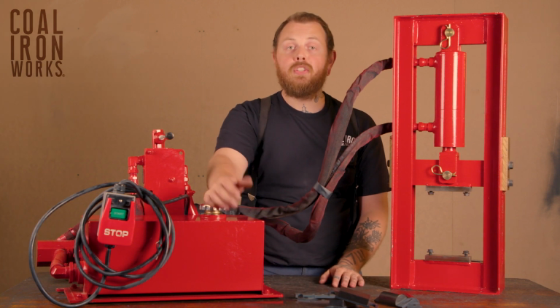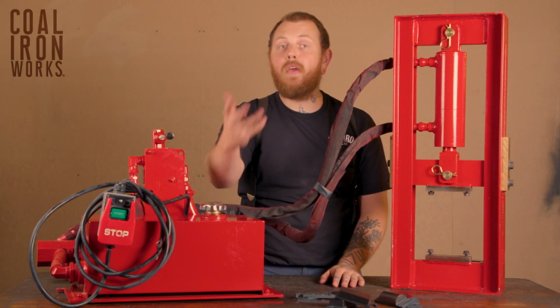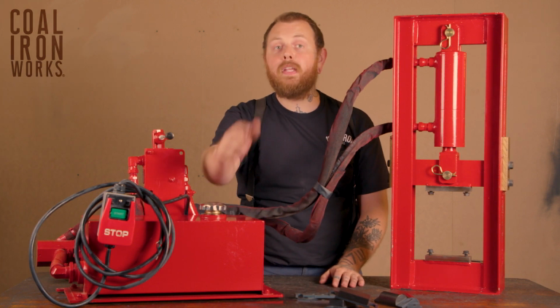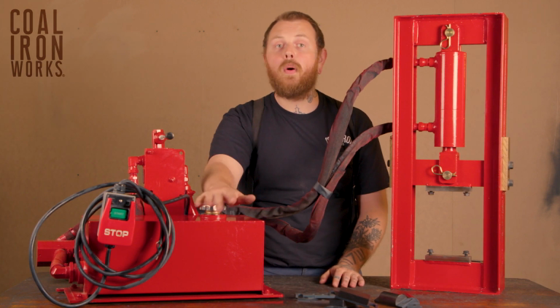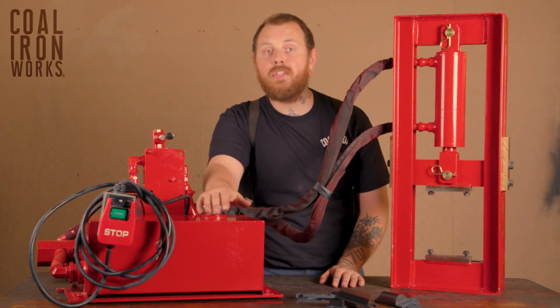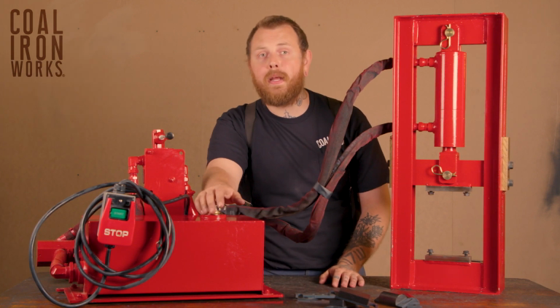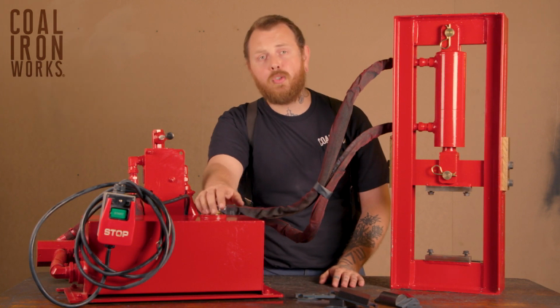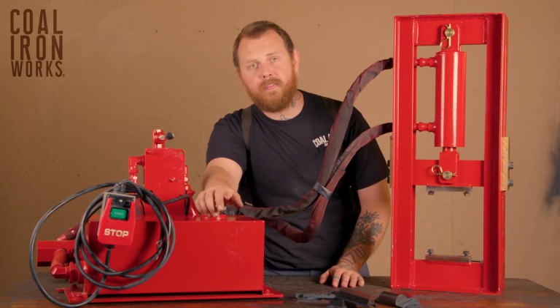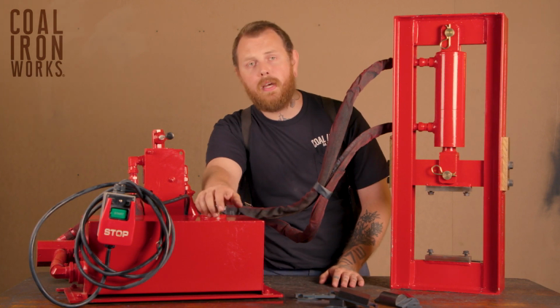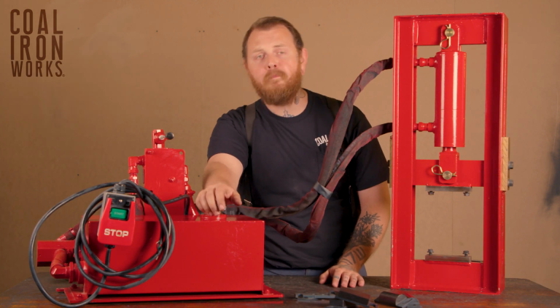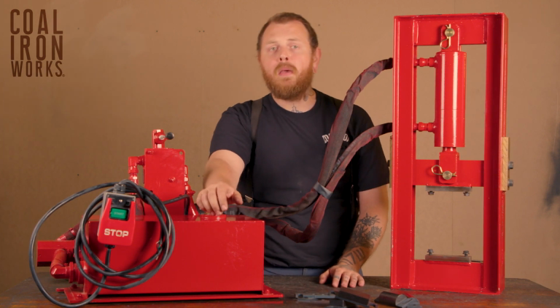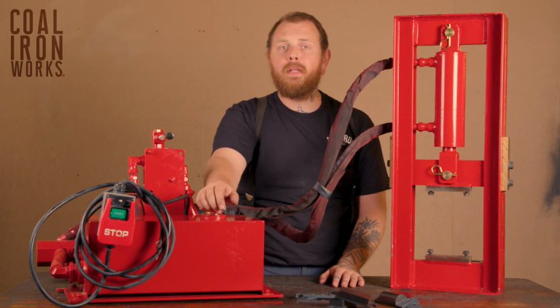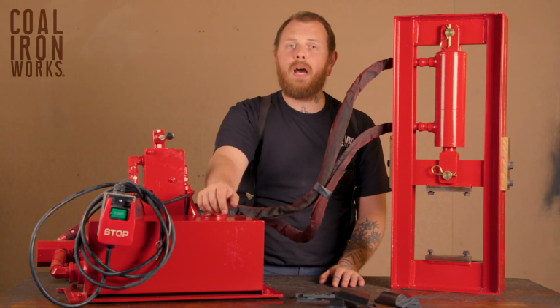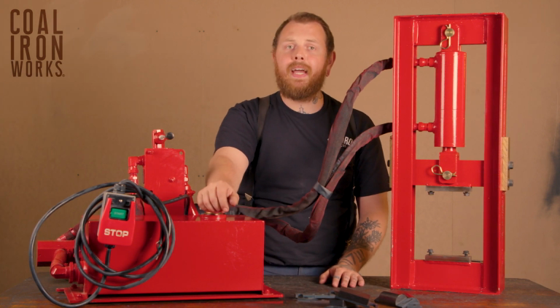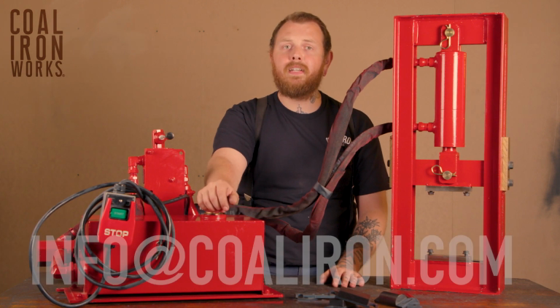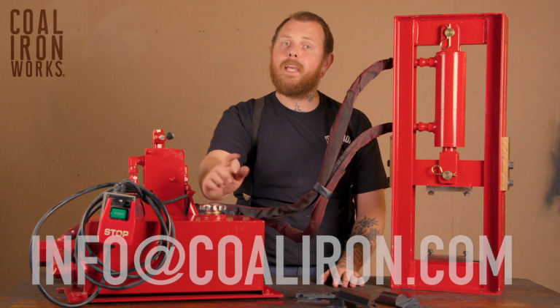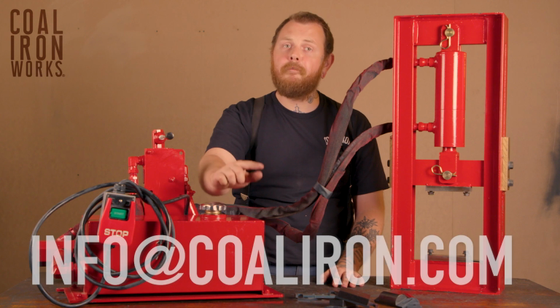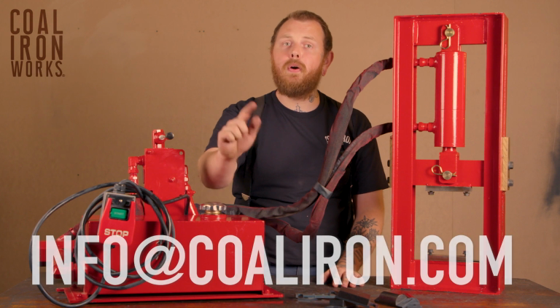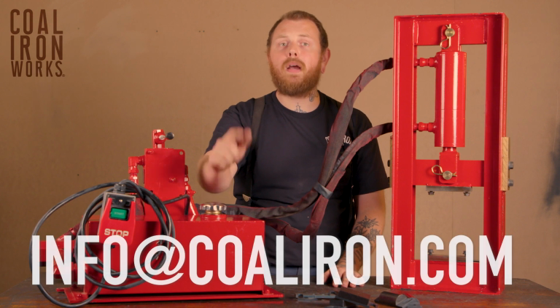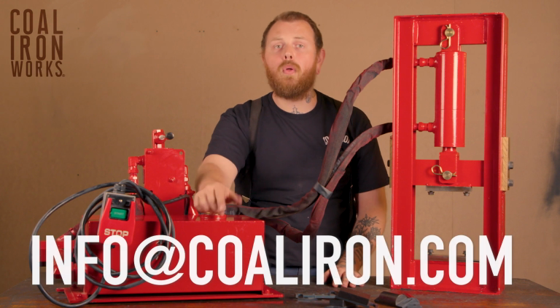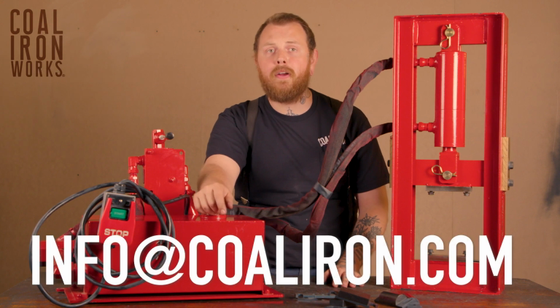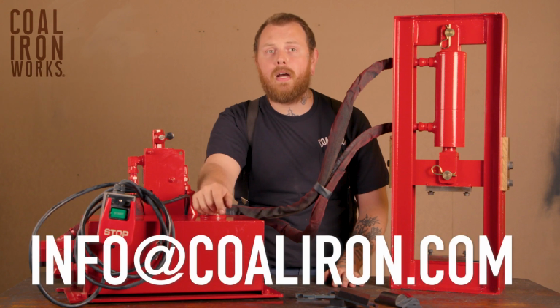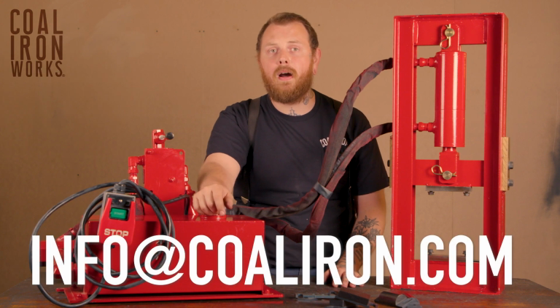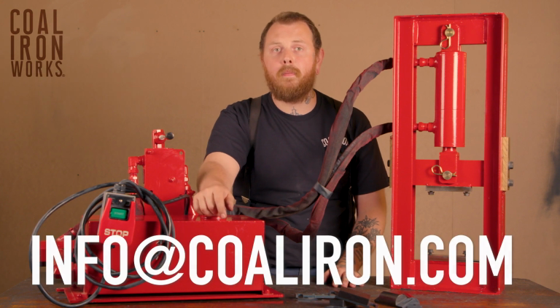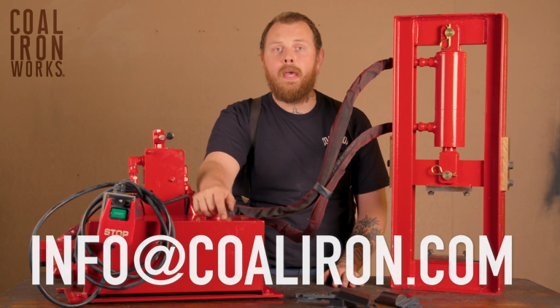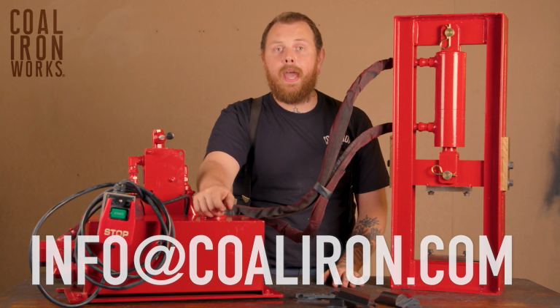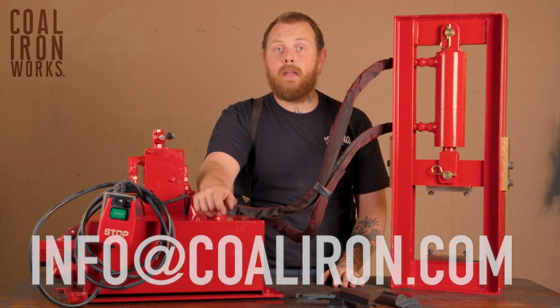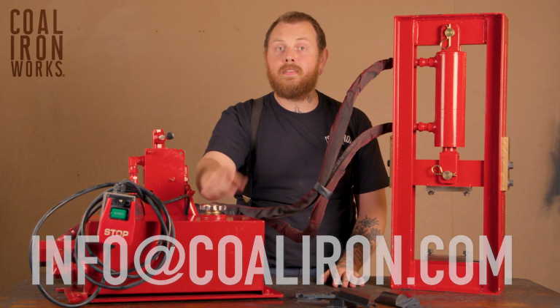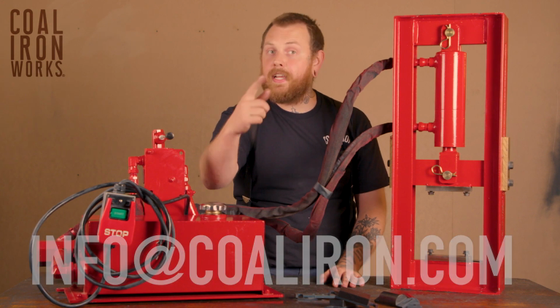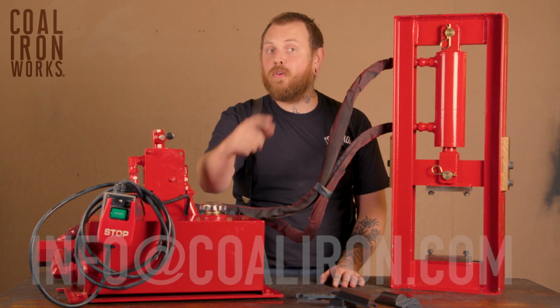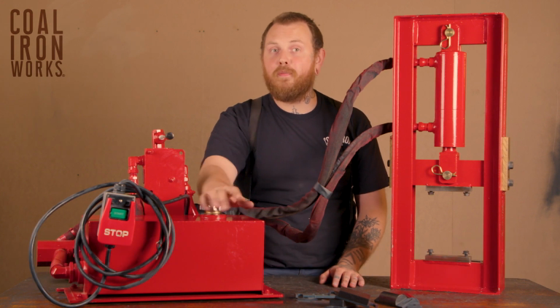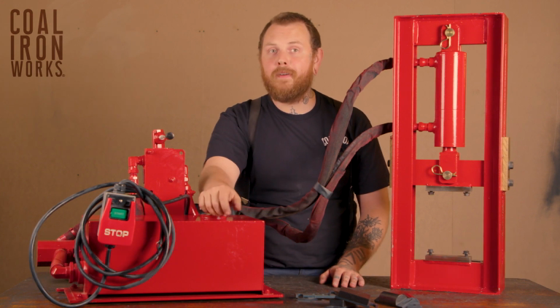If you have any questions about our 12 ton, please contact us at info@CoalIron.com and stay tuned for more.